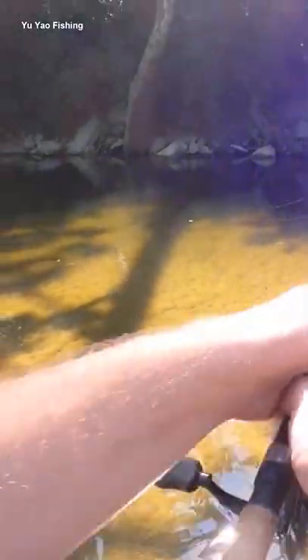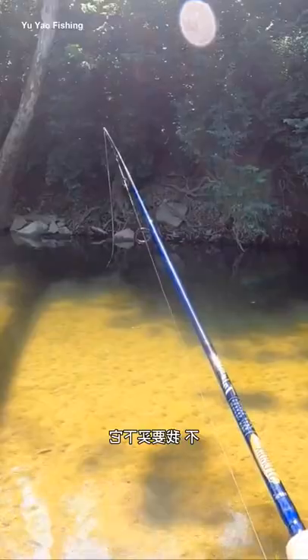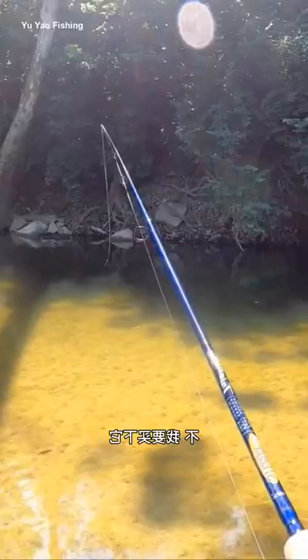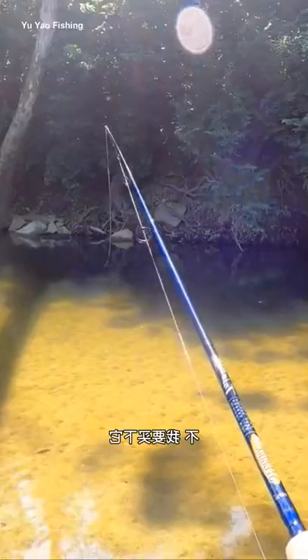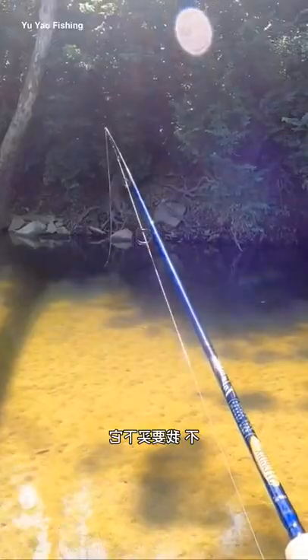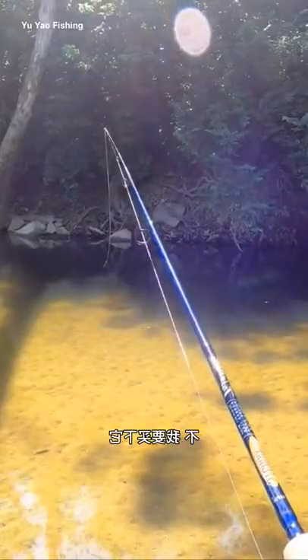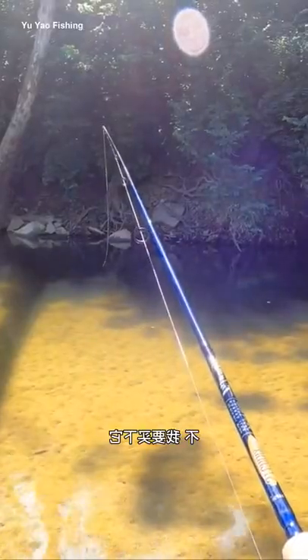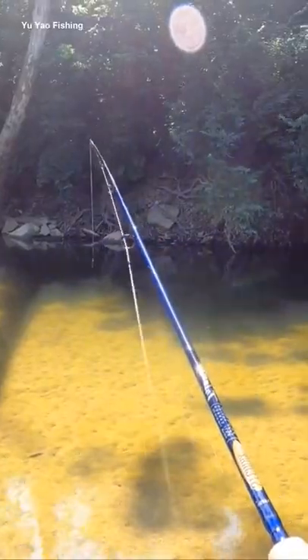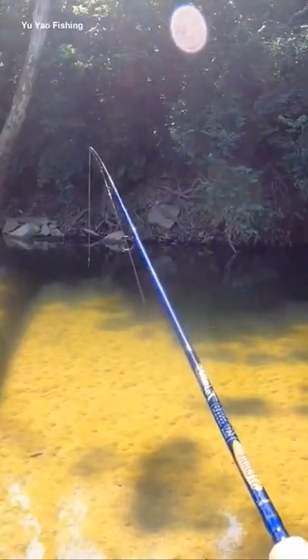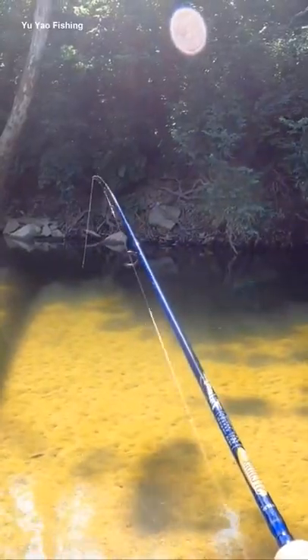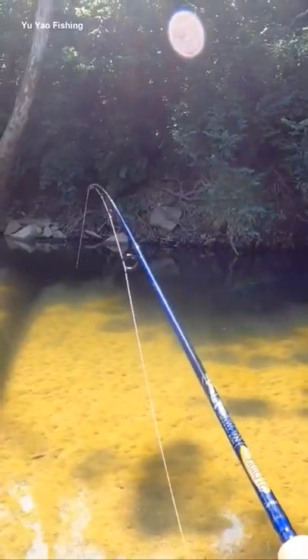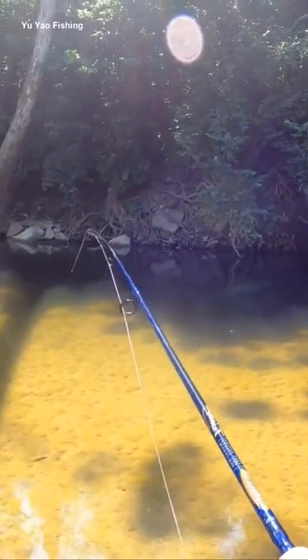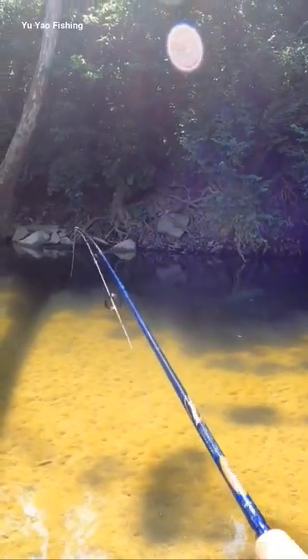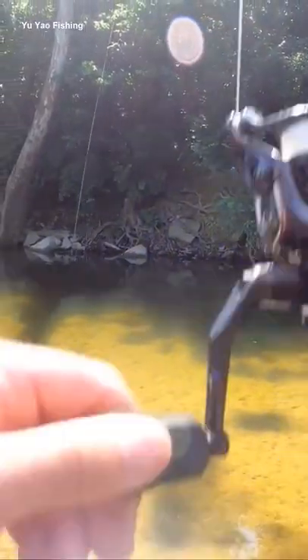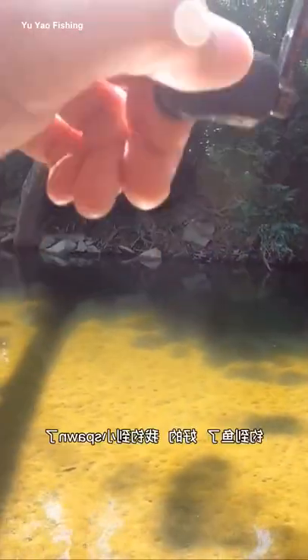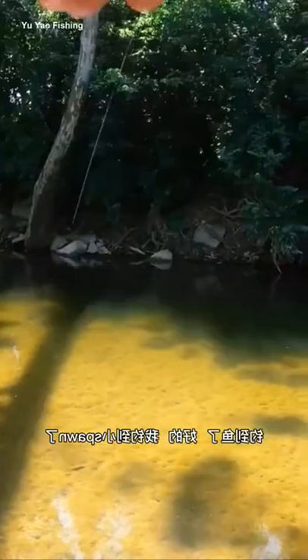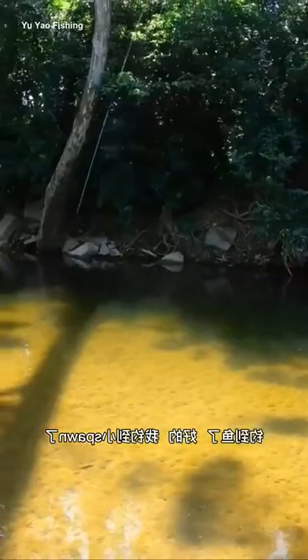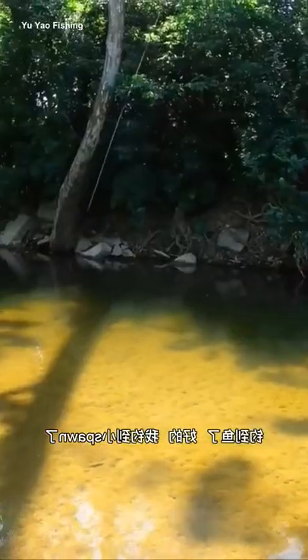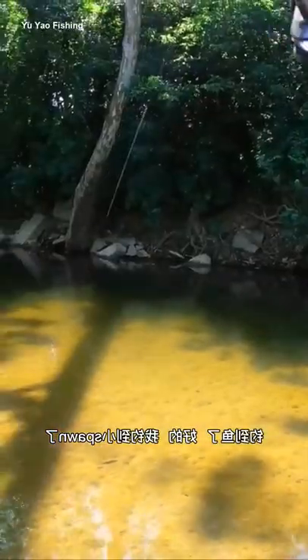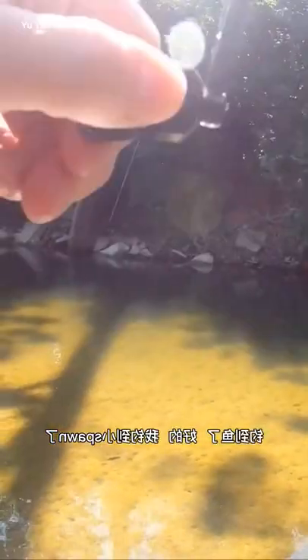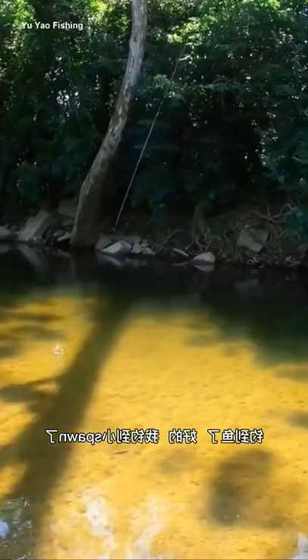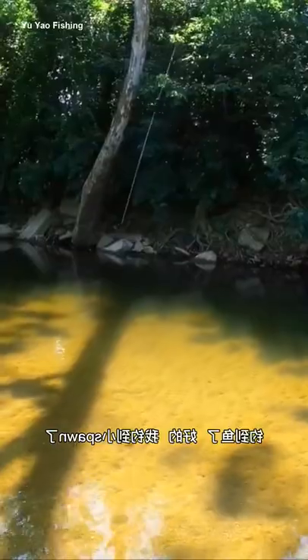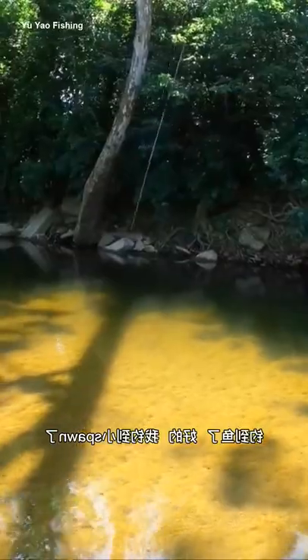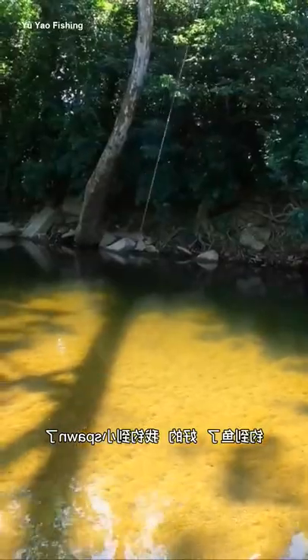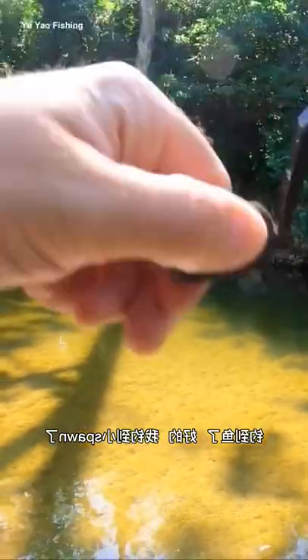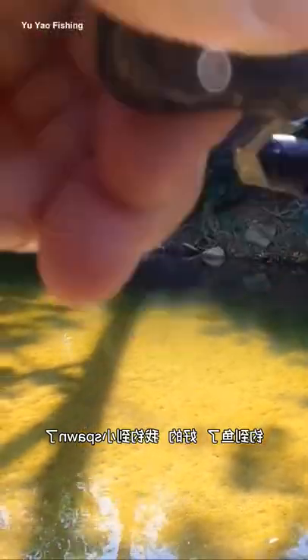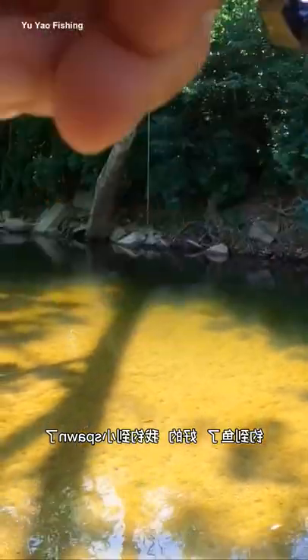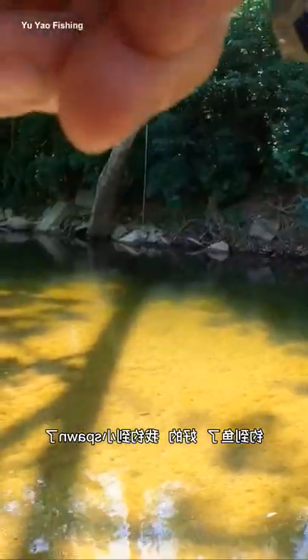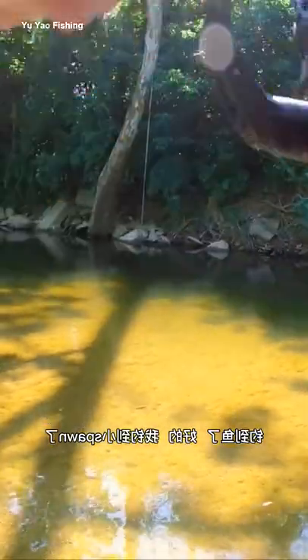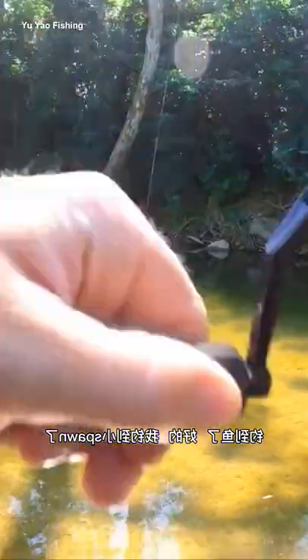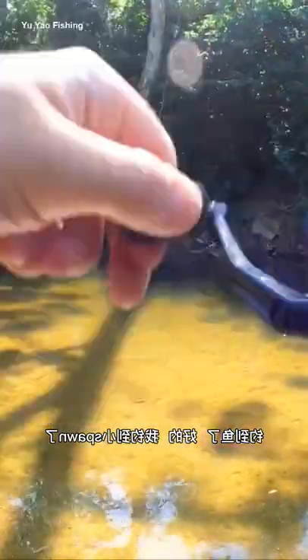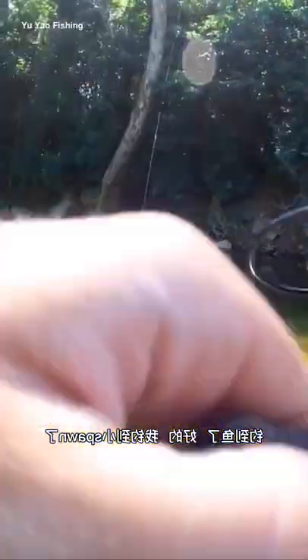Oh, got a bite. Got him — I'm on. A little smallmouth.